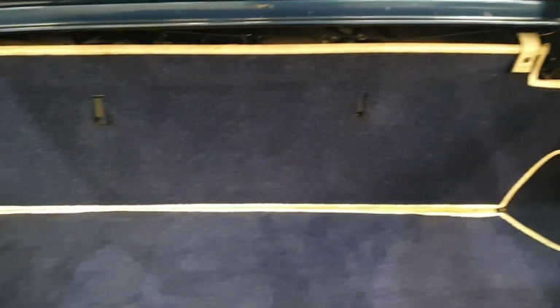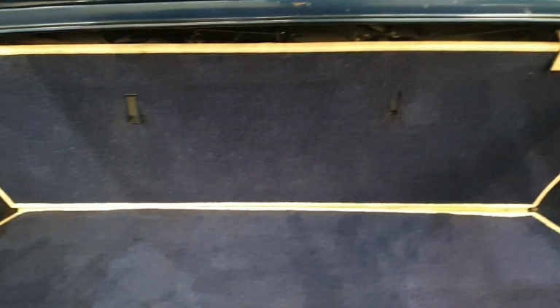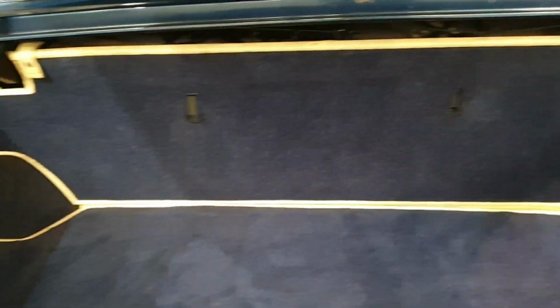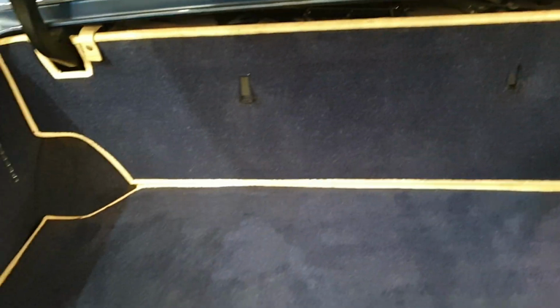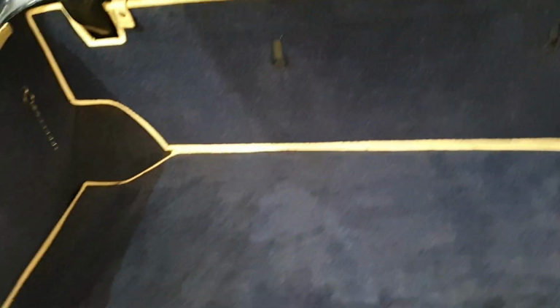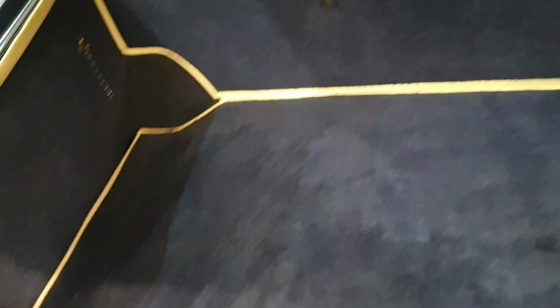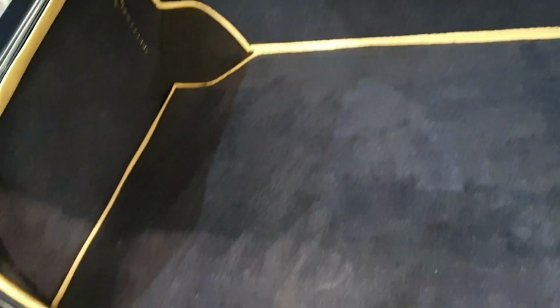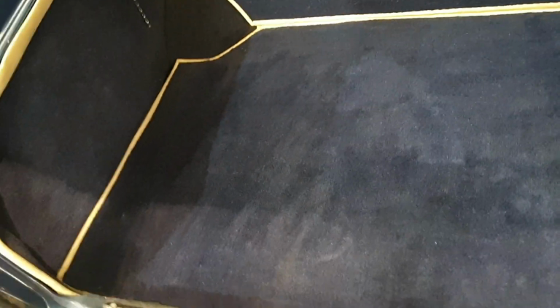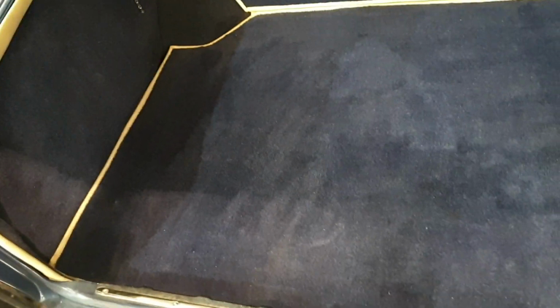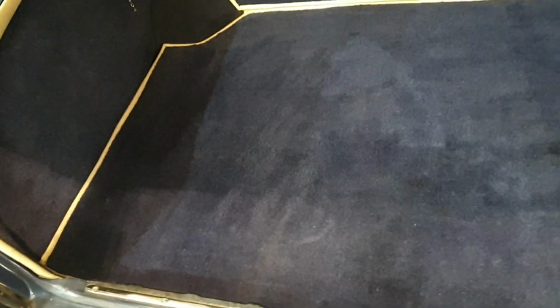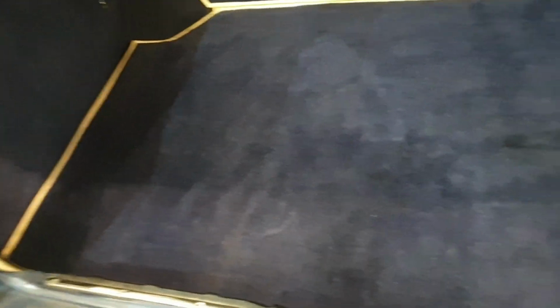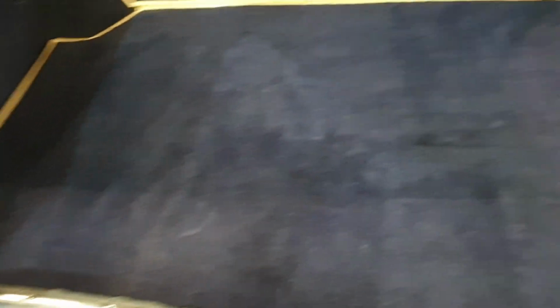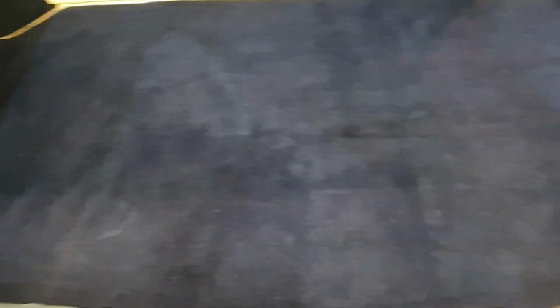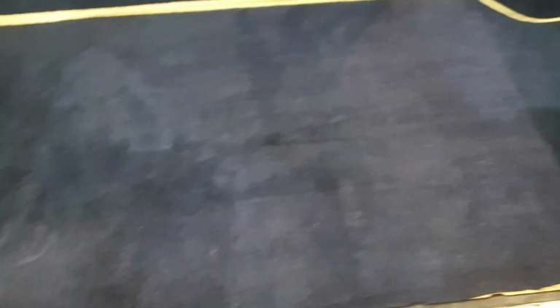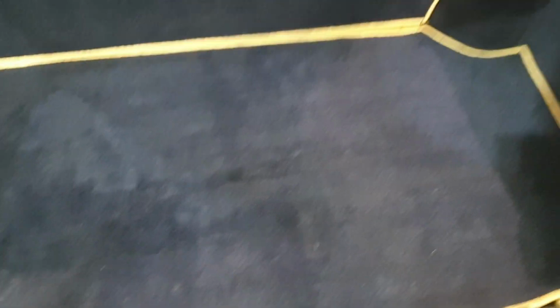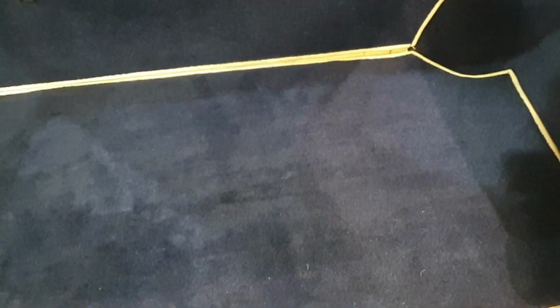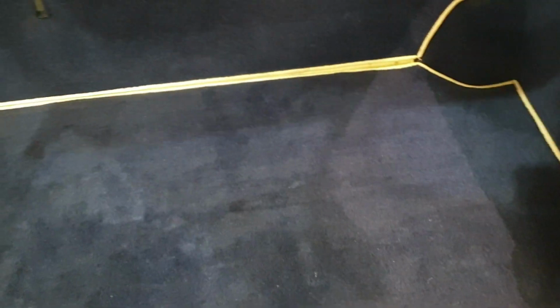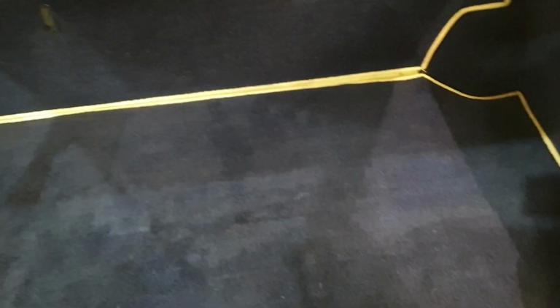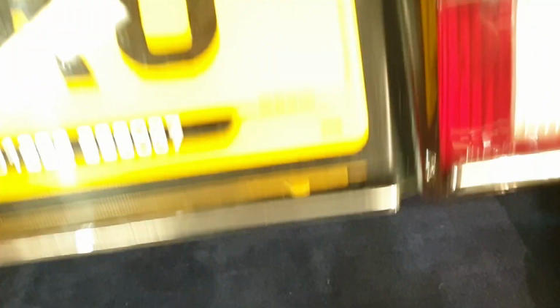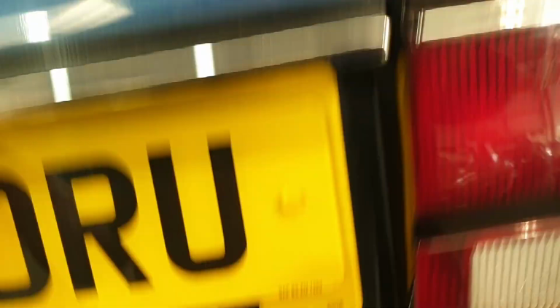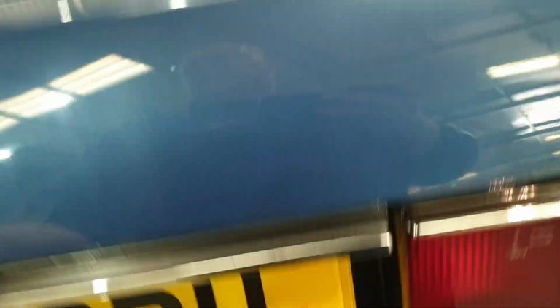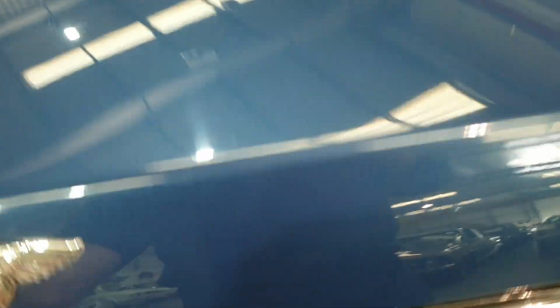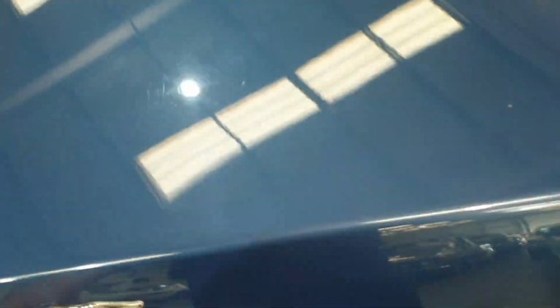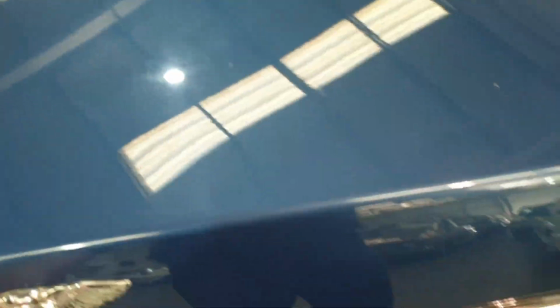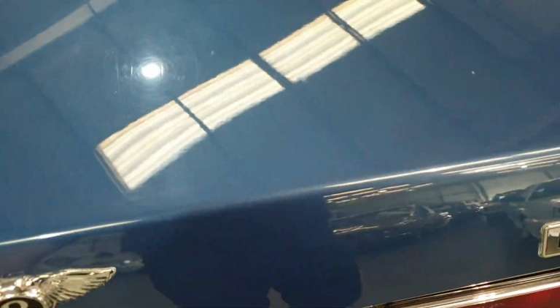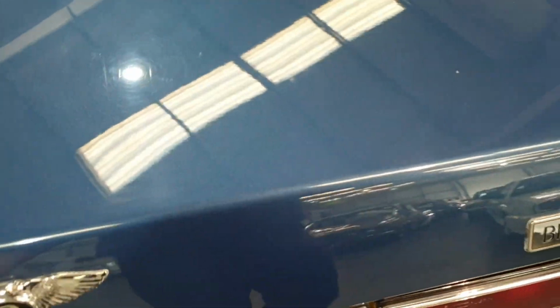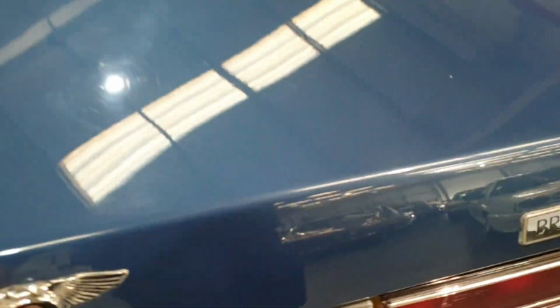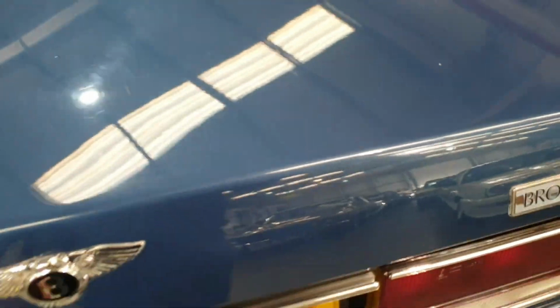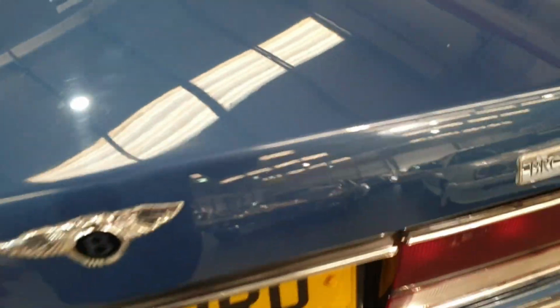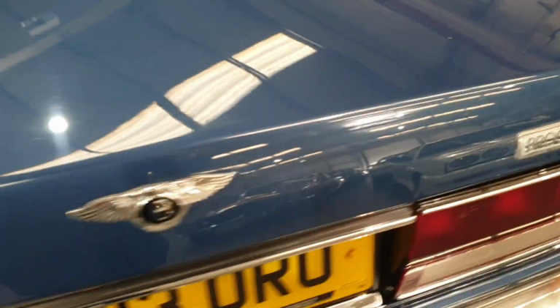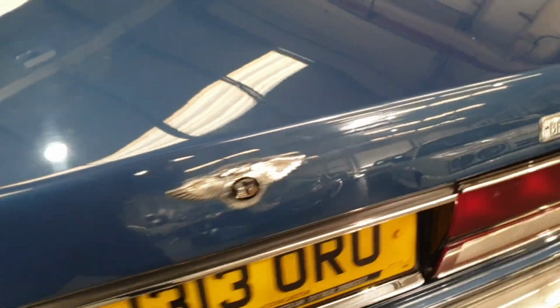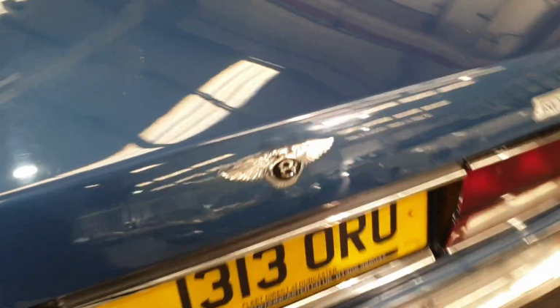In the boot there, again, lovely and smart and tidy. They're a terrific car, aren't they? For no real money — ridiculous, isn't it?